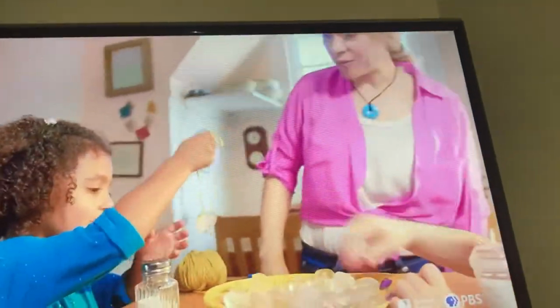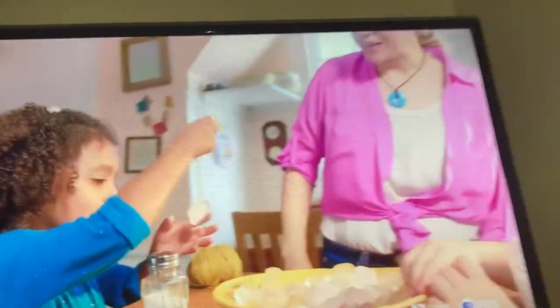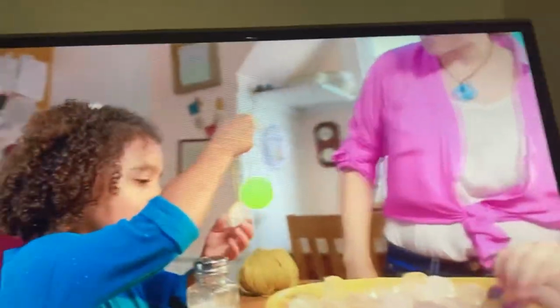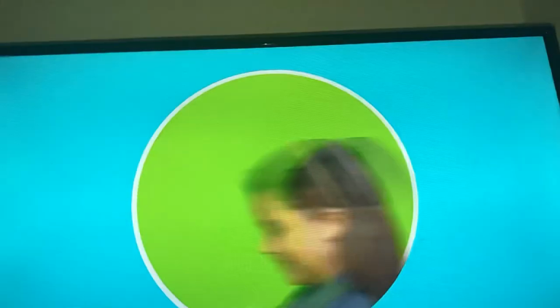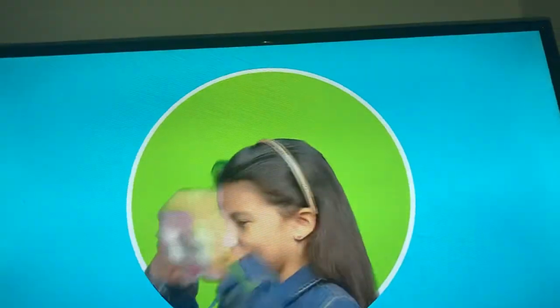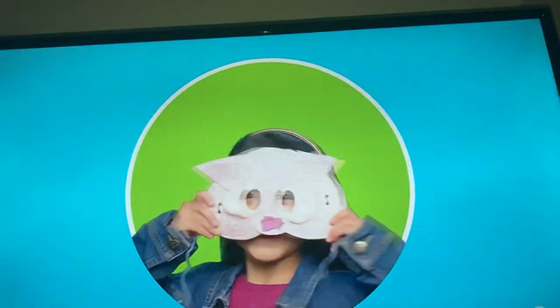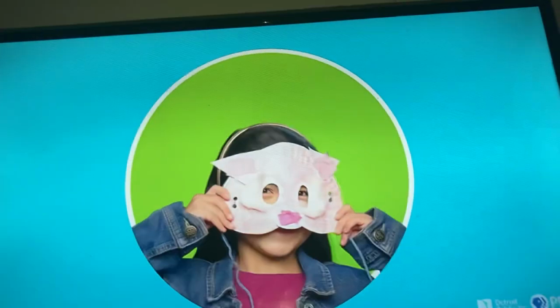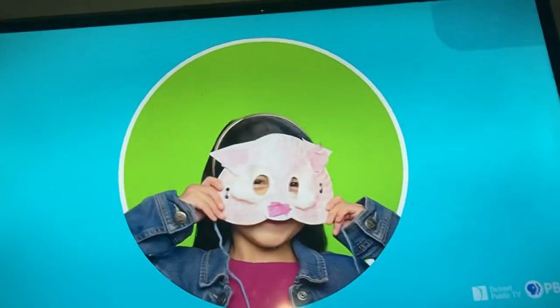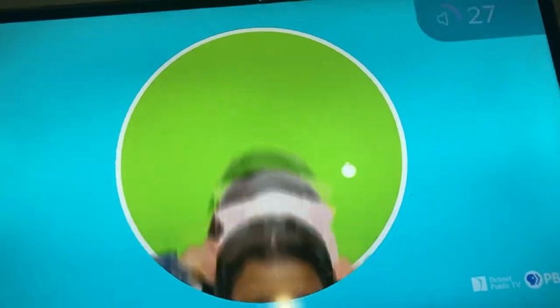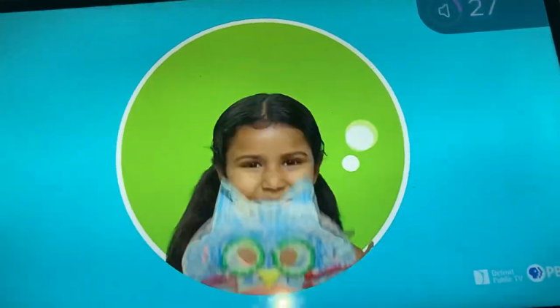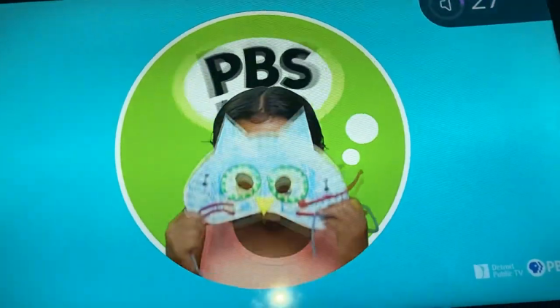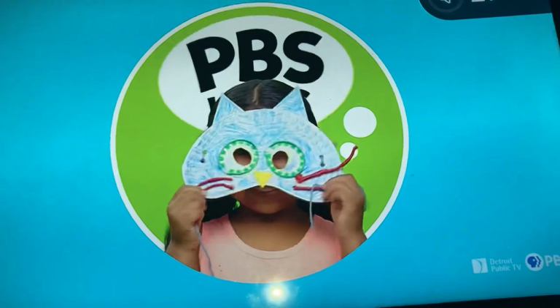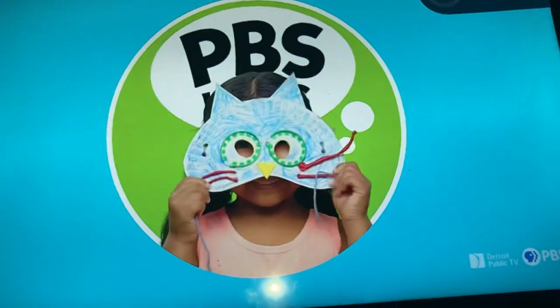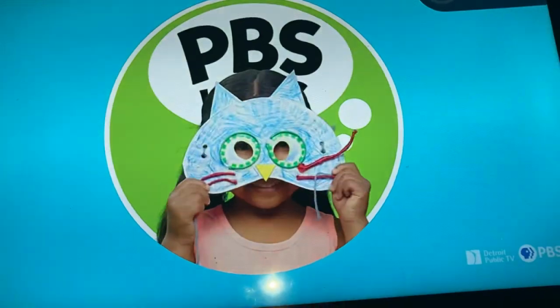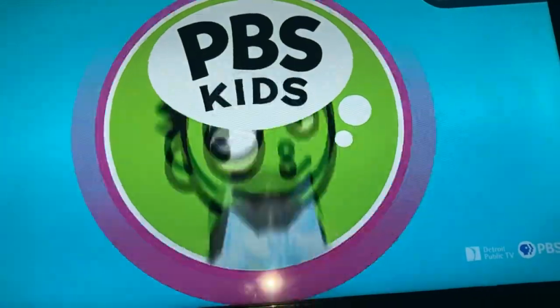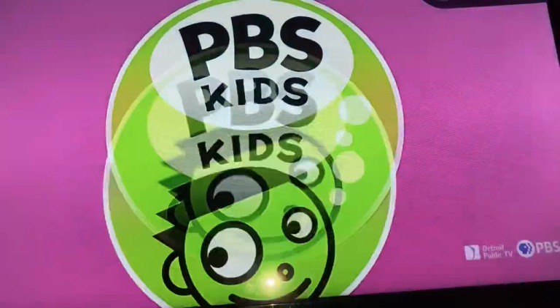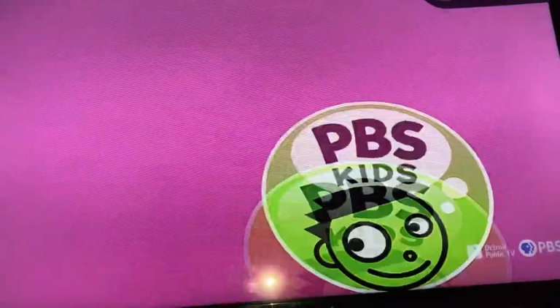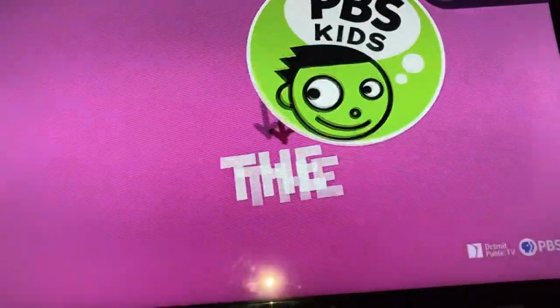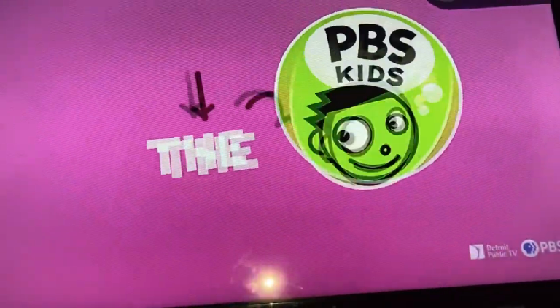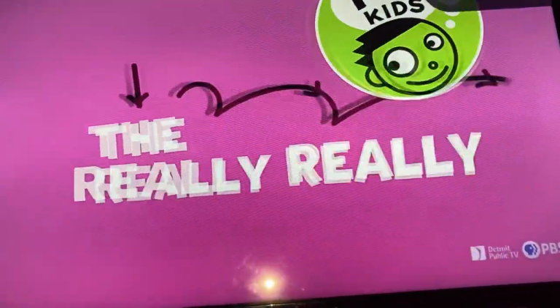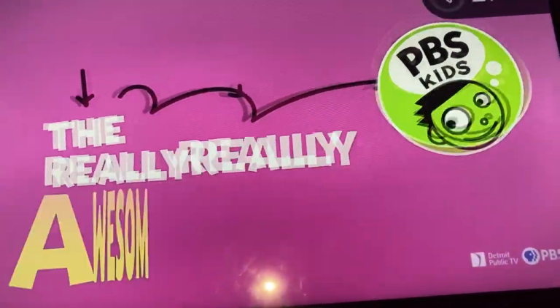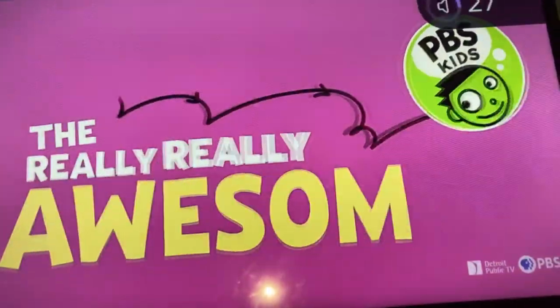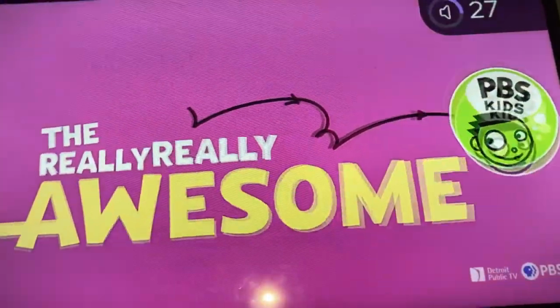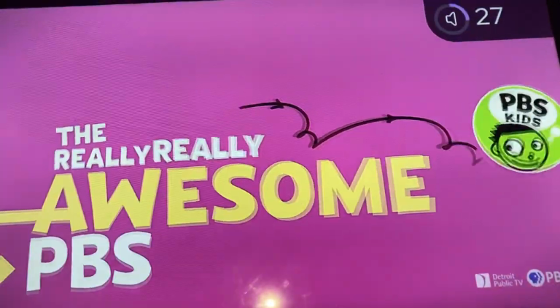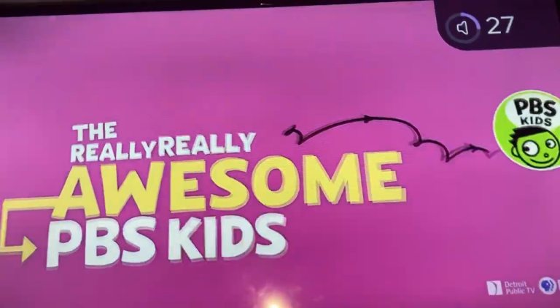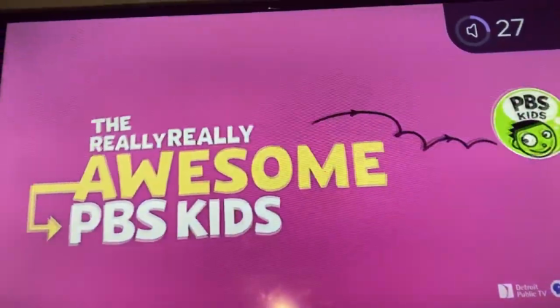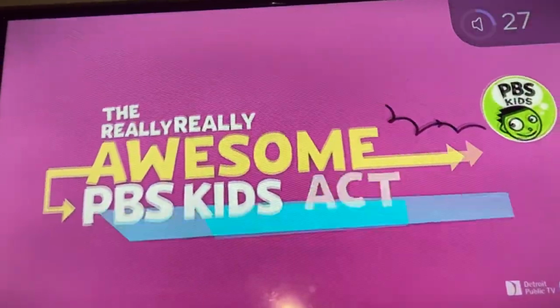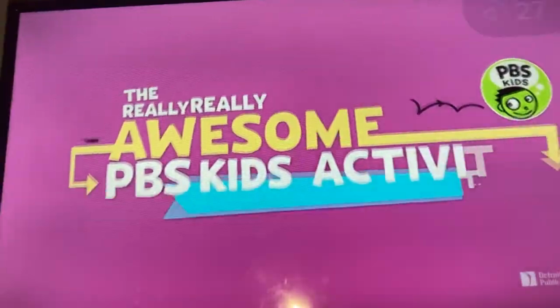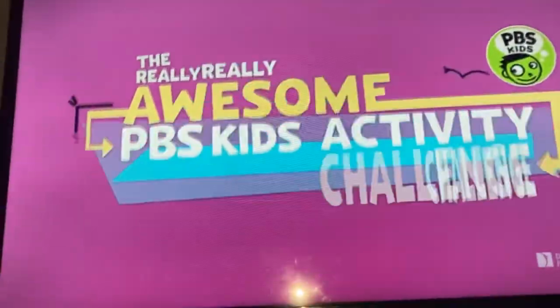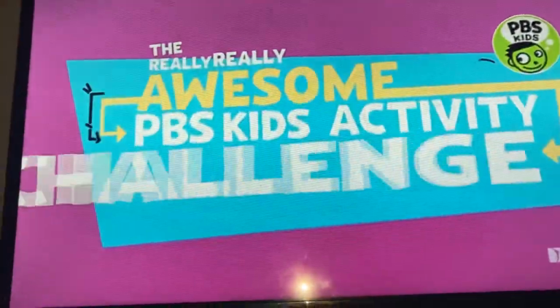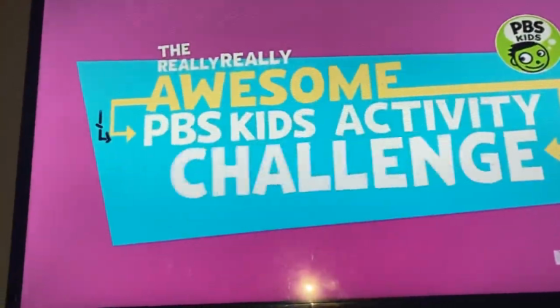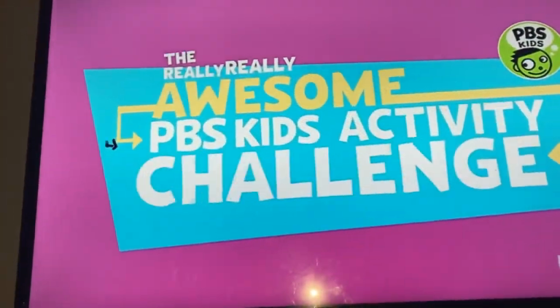Are you up to the challenge? Get up, get out, and start your really, really awesome PBS Kids Activity Challenge now.